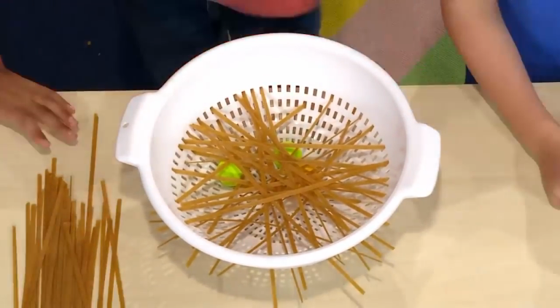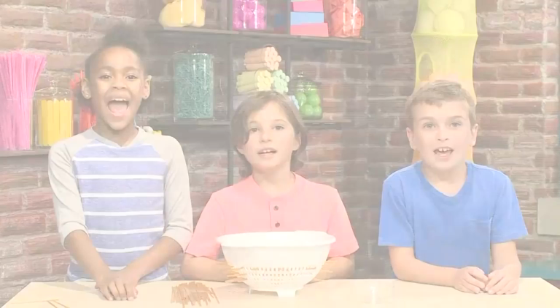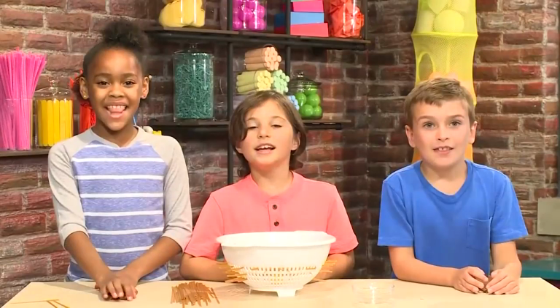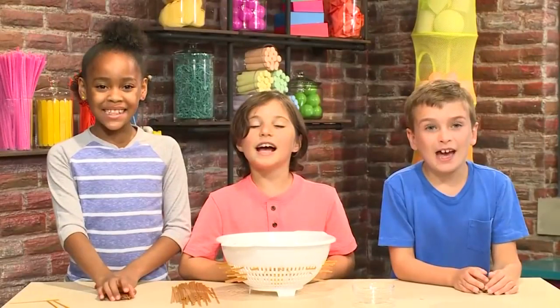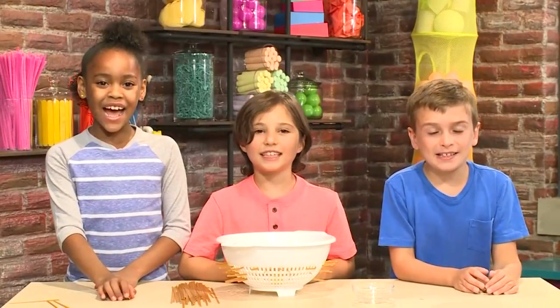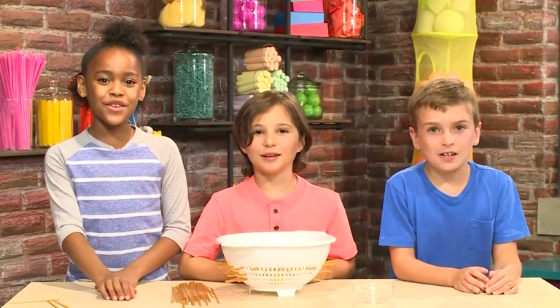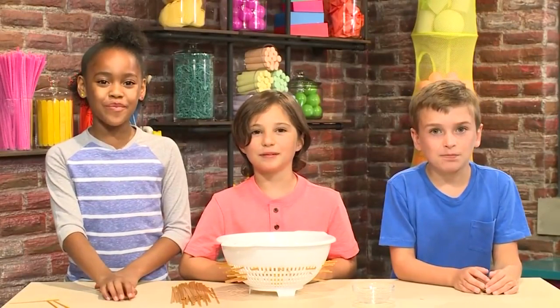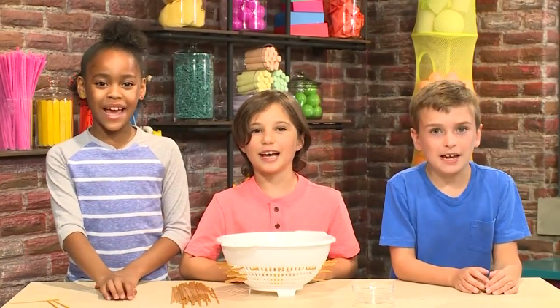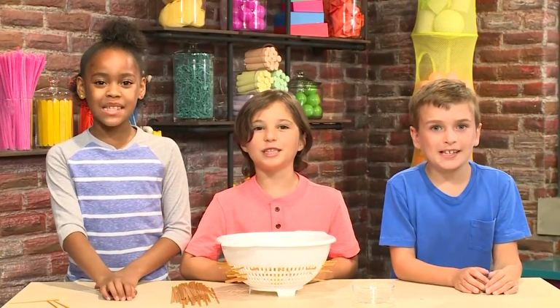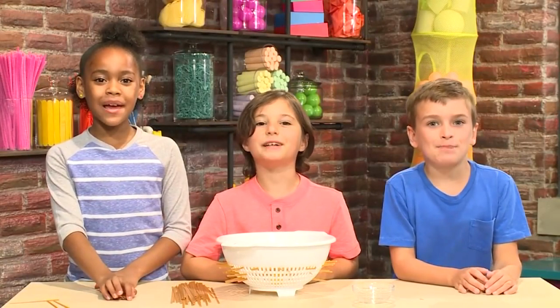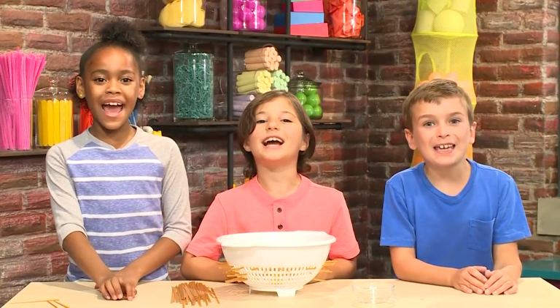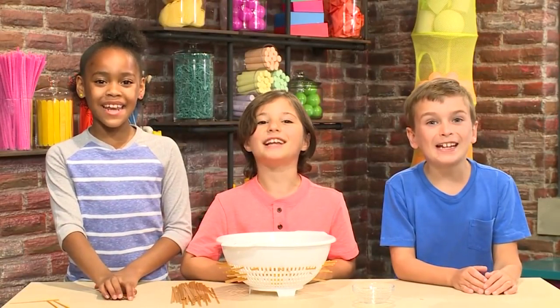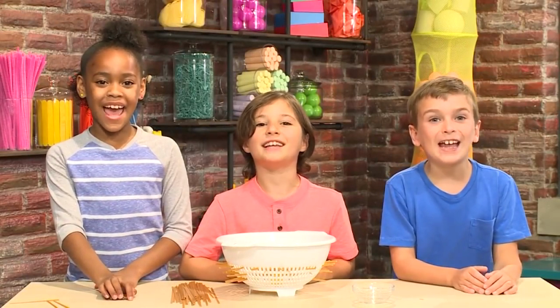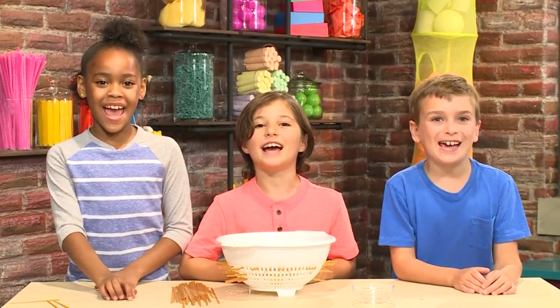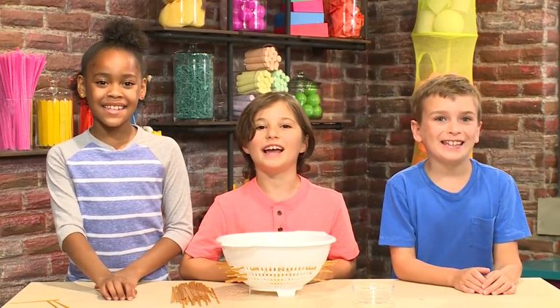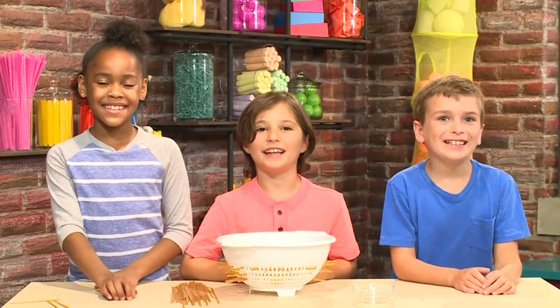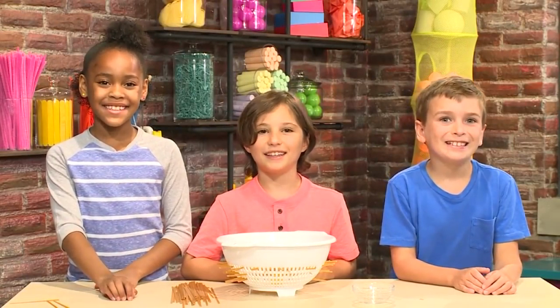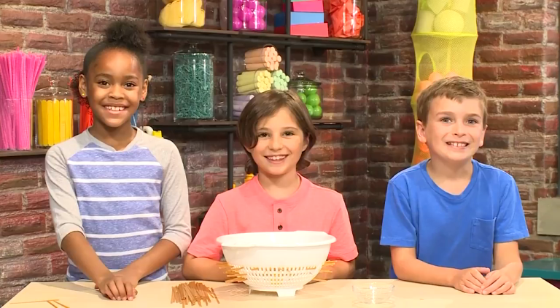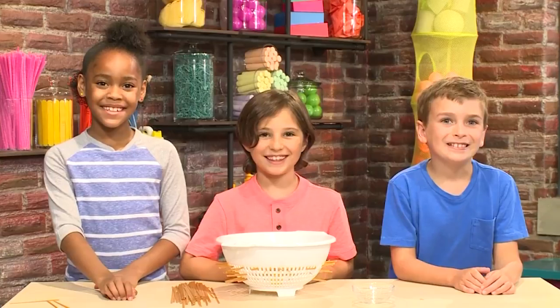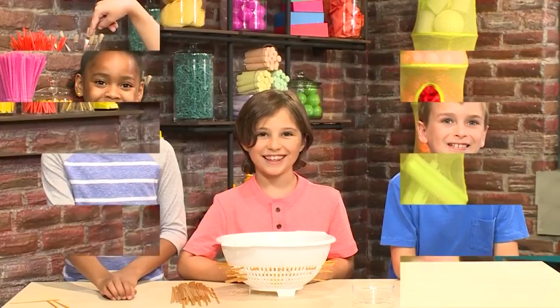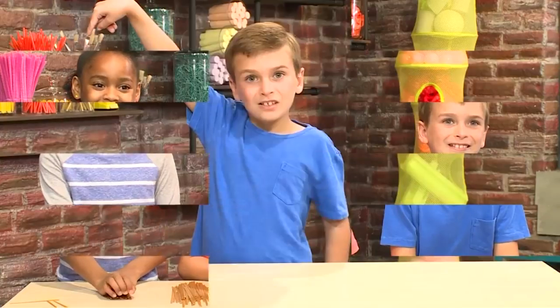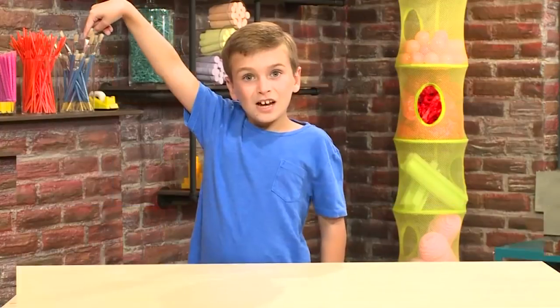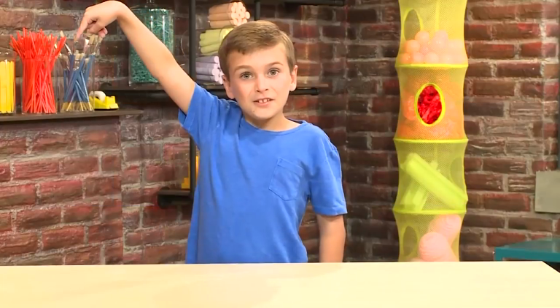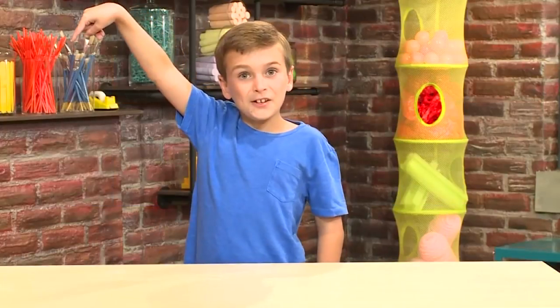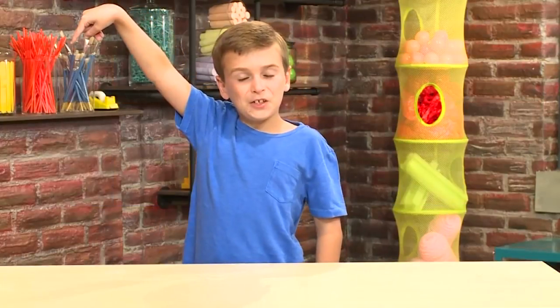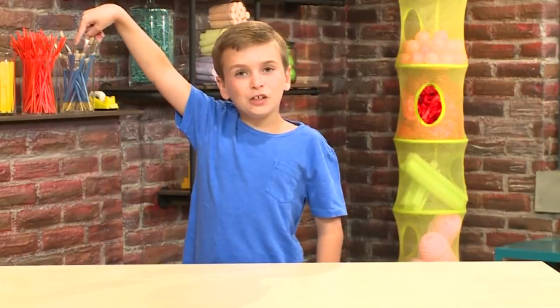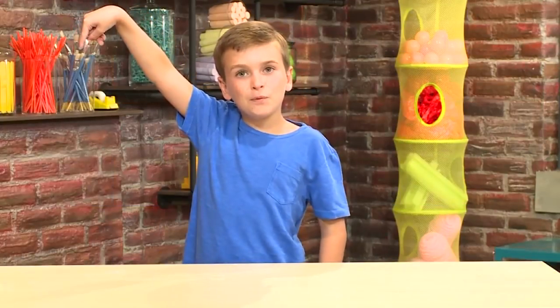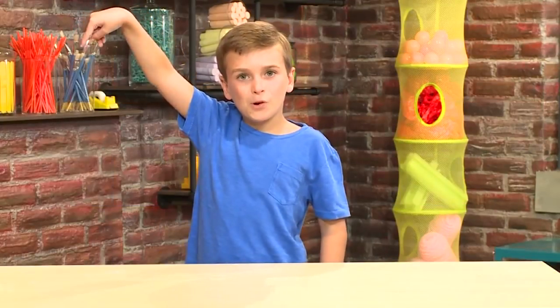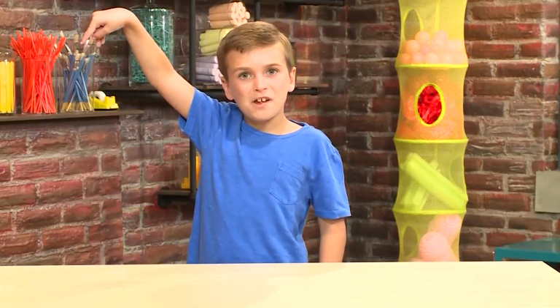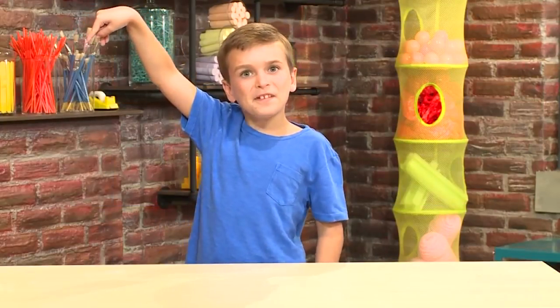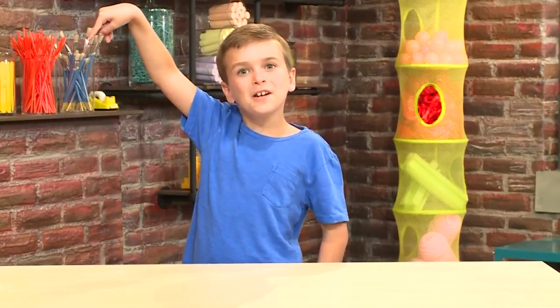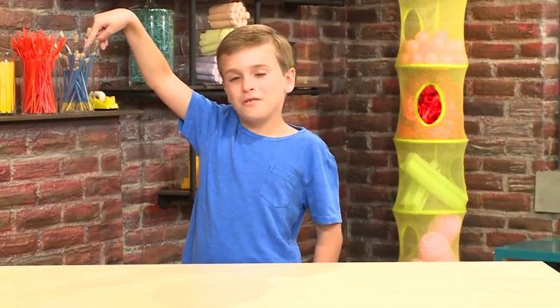And that's how you play Spaghetti Net! Touch here for more great videos!